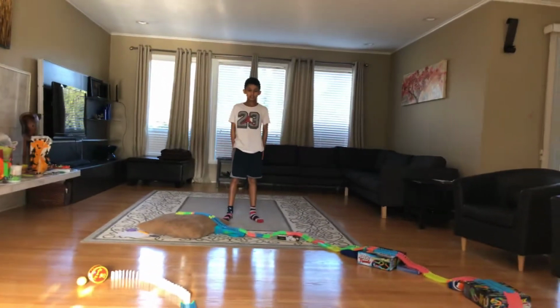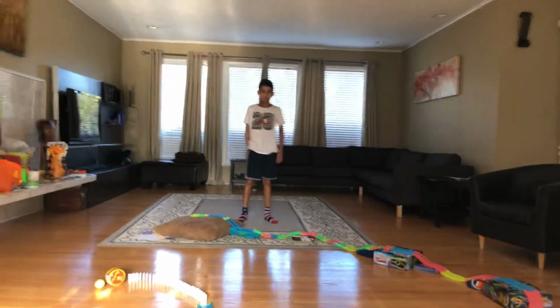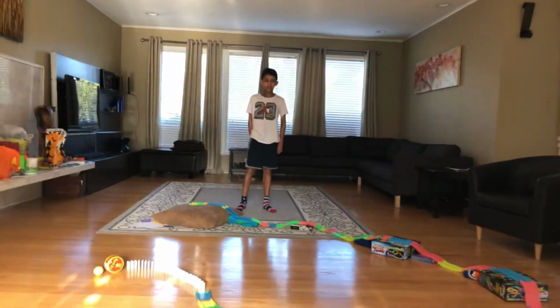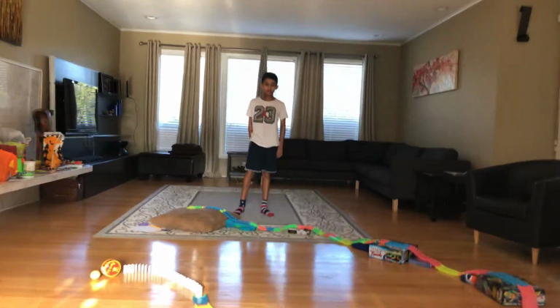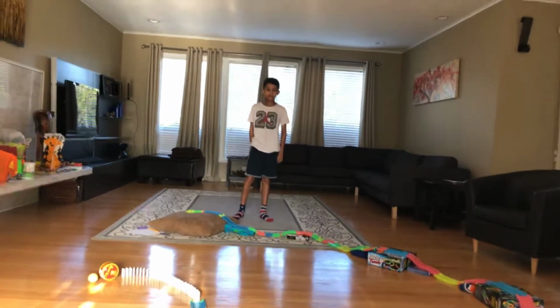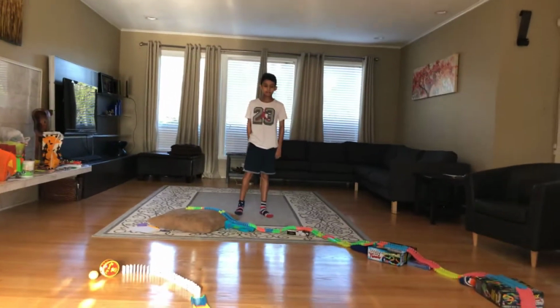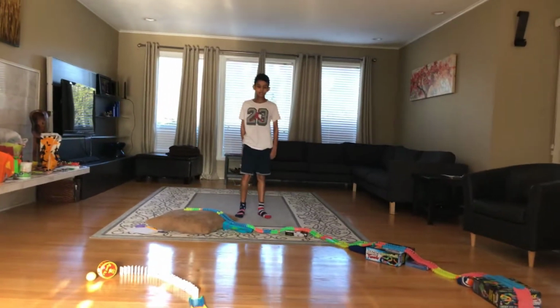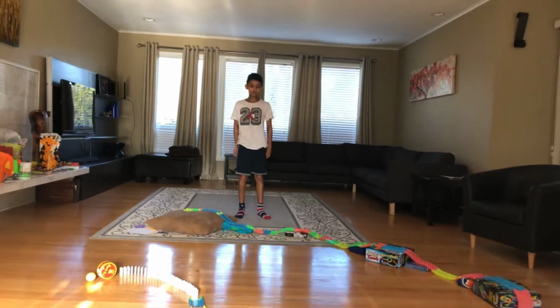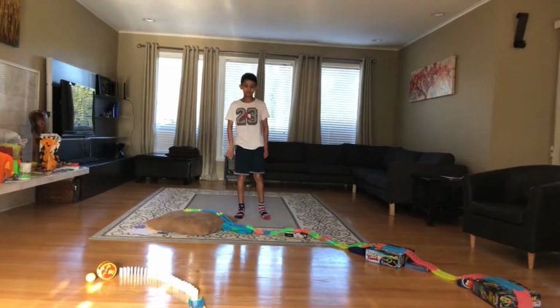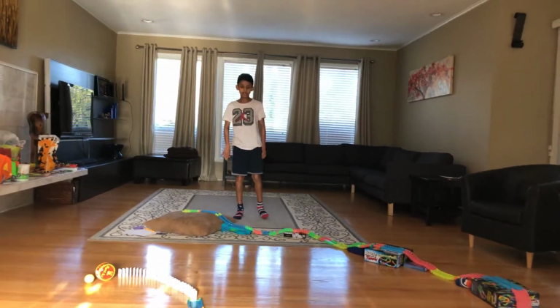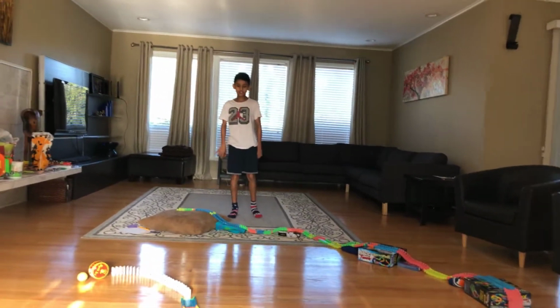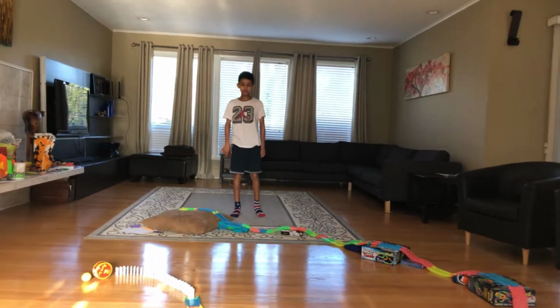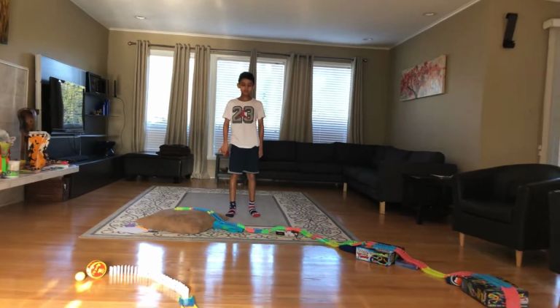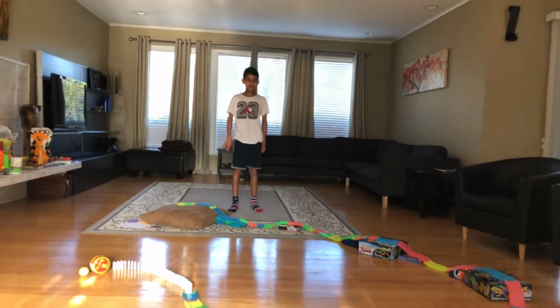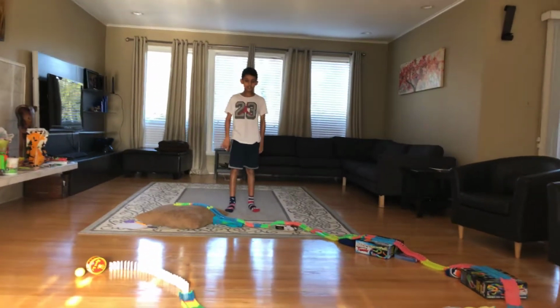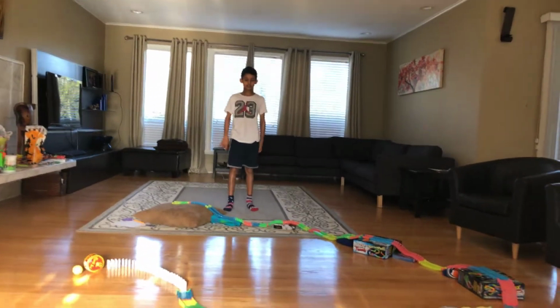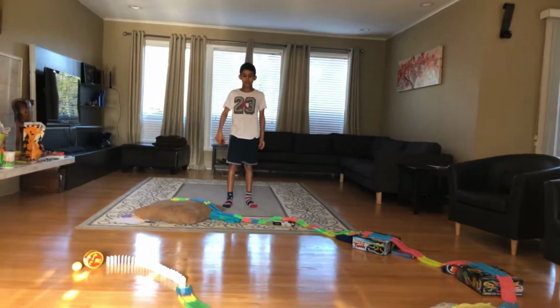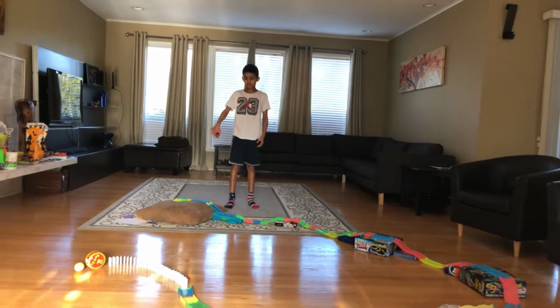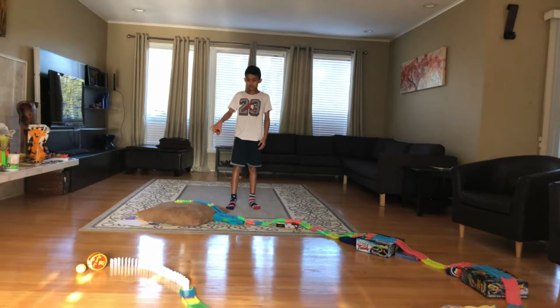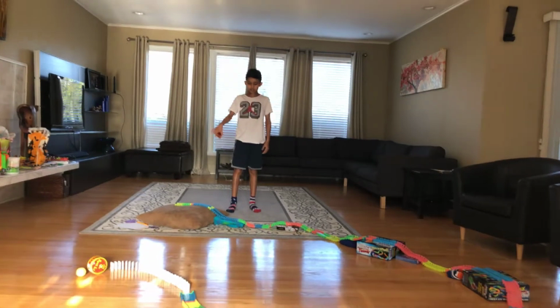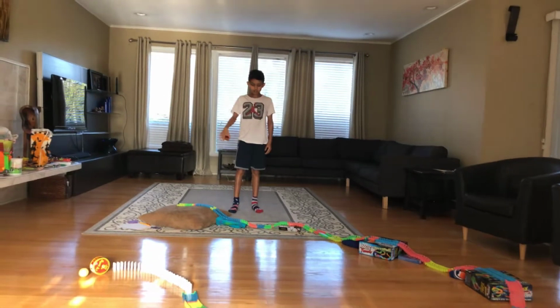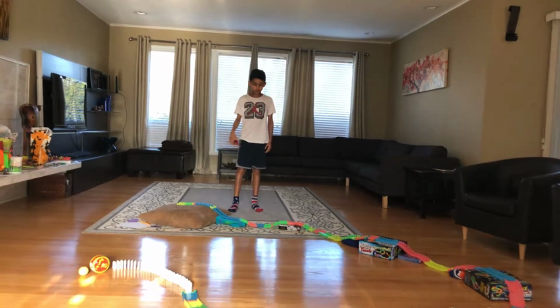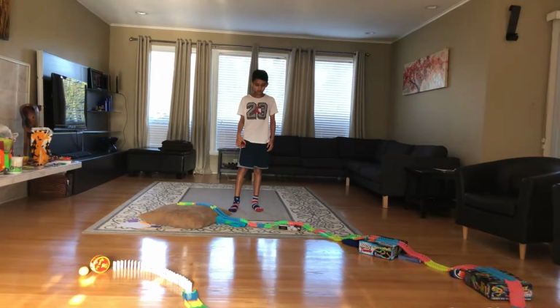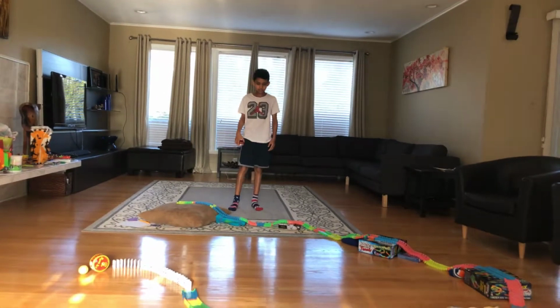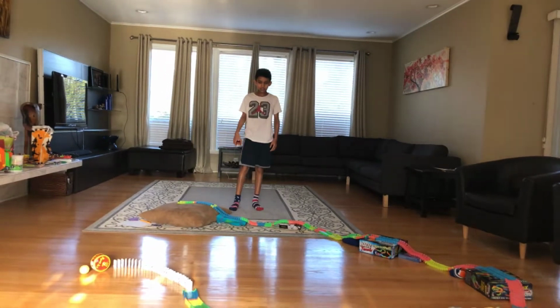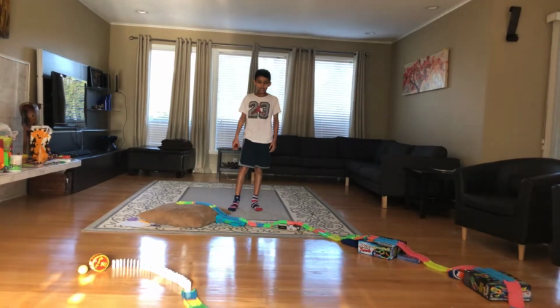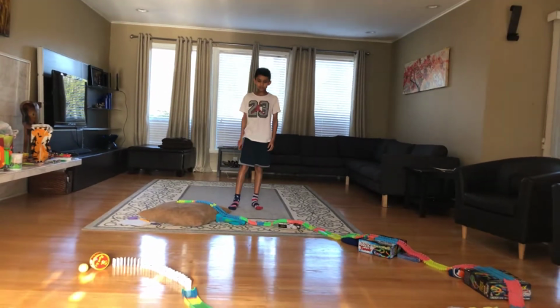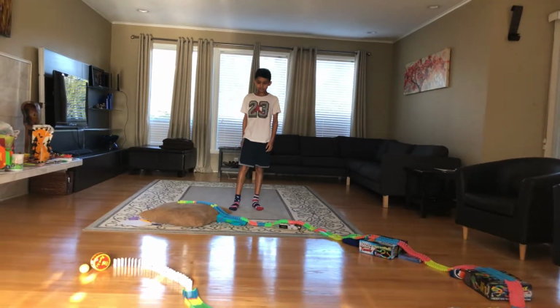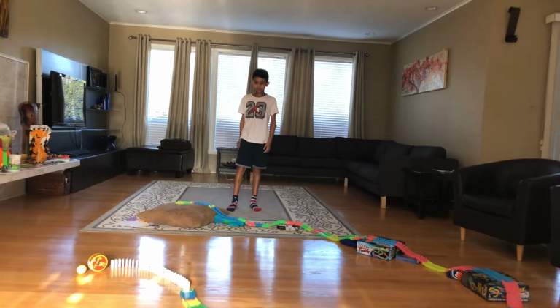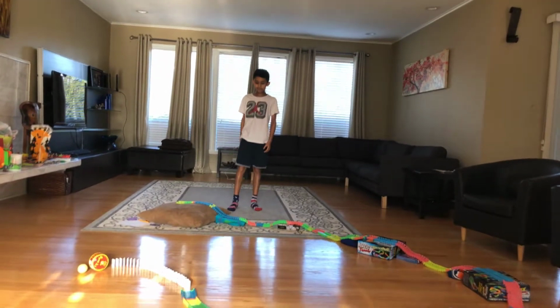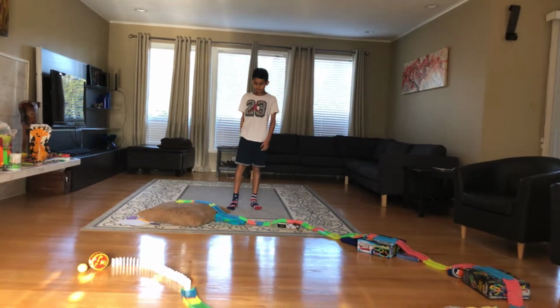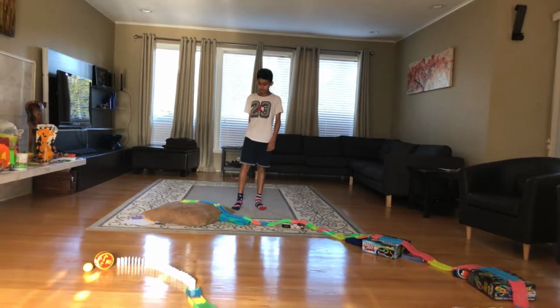Hi guys, my name is Rohan. Today we will be doing another Magitrax Optimal Course. I'm going to describe it first.